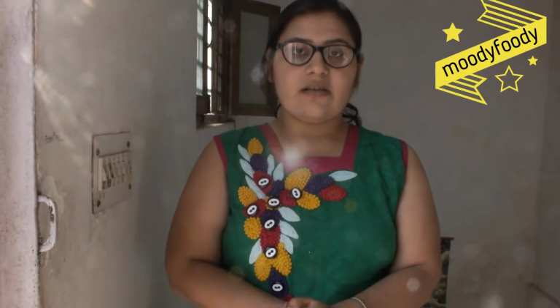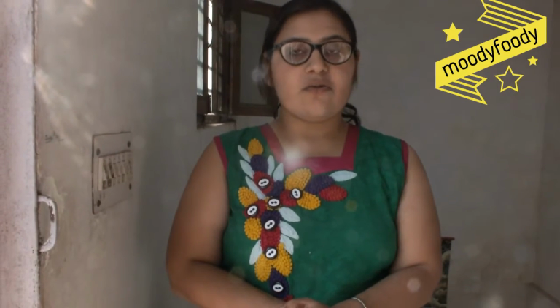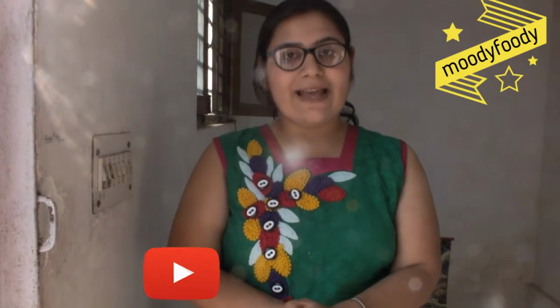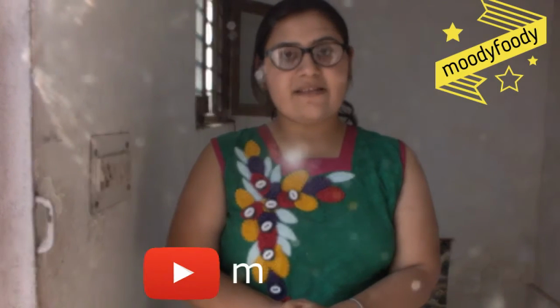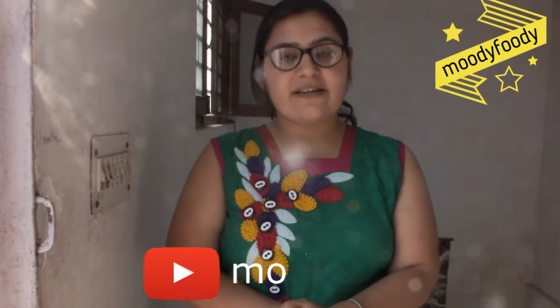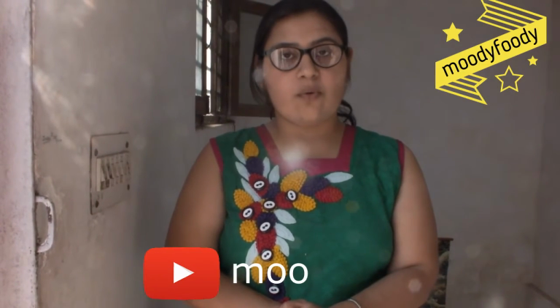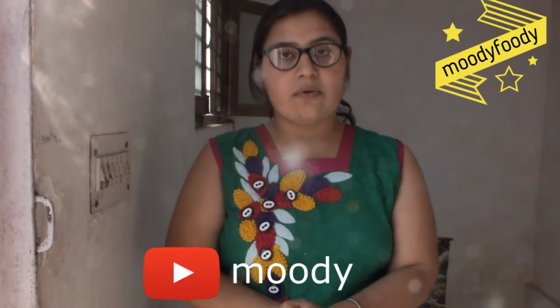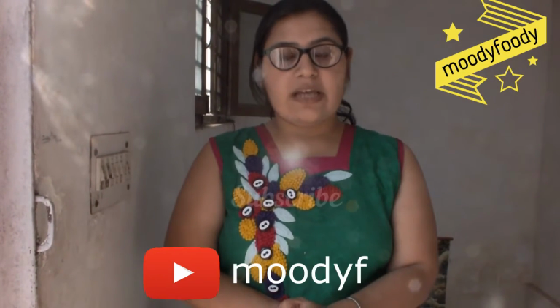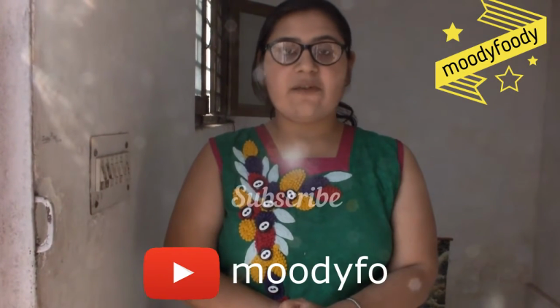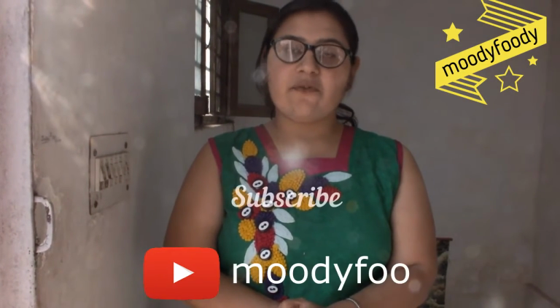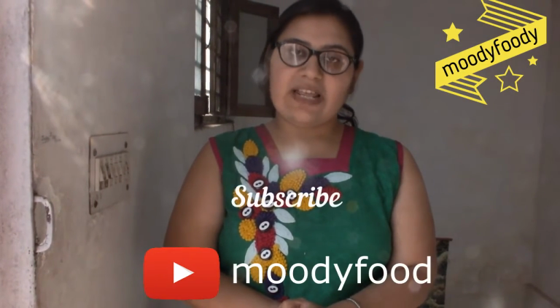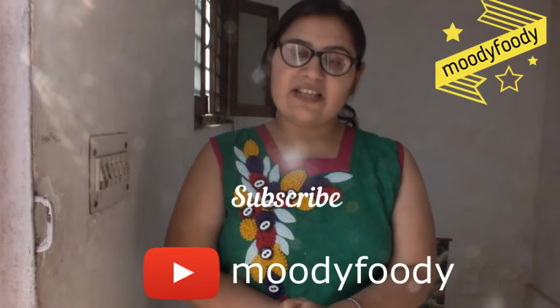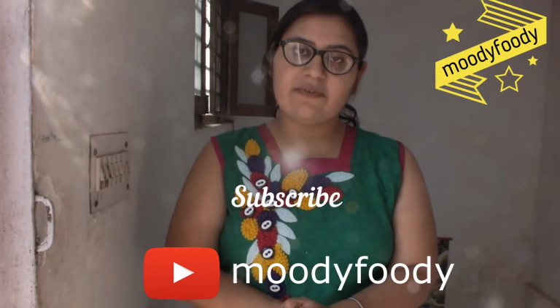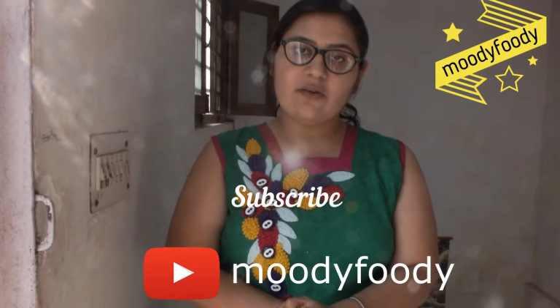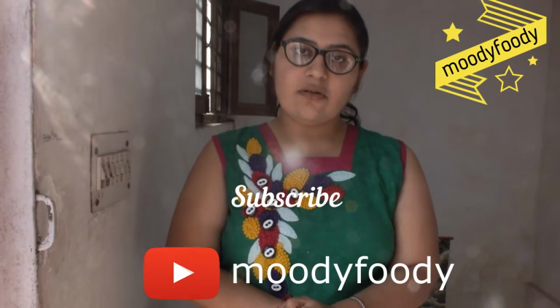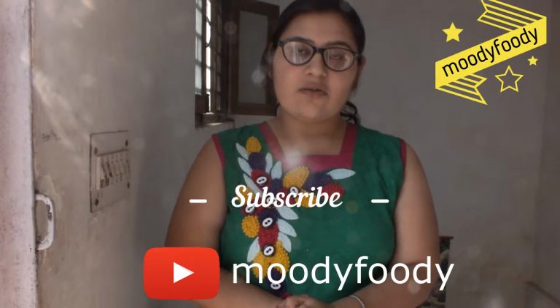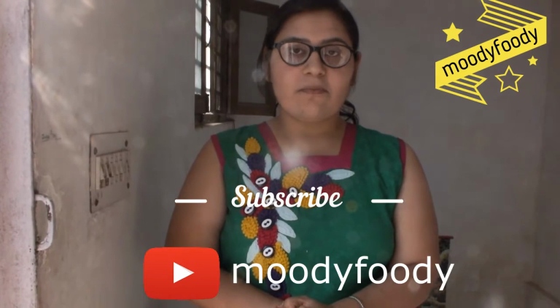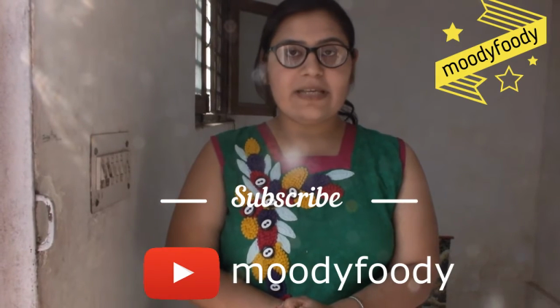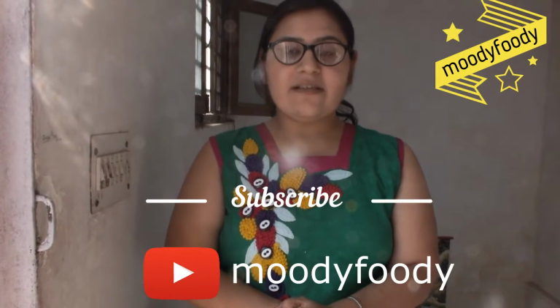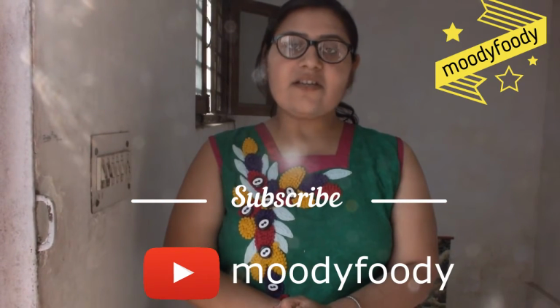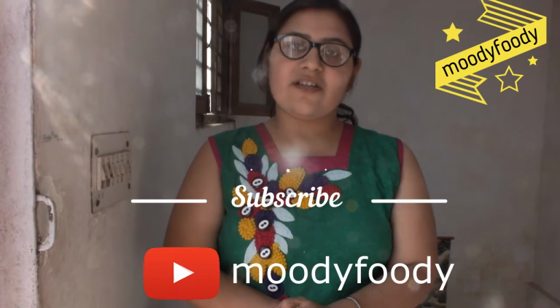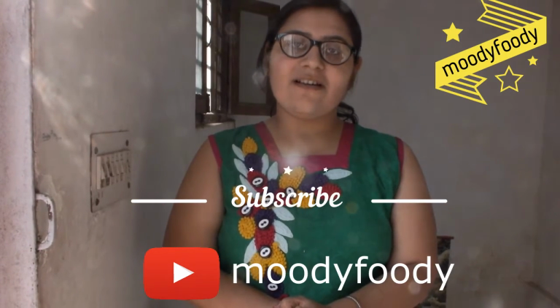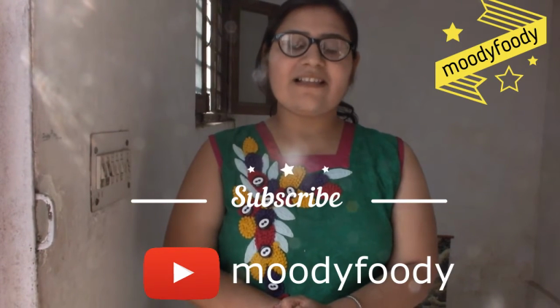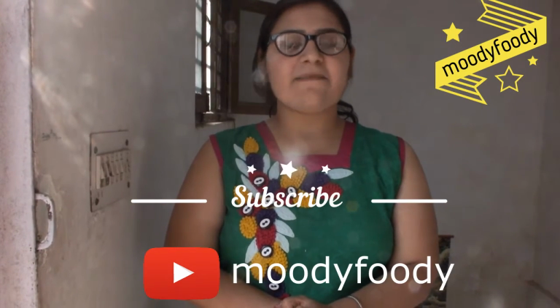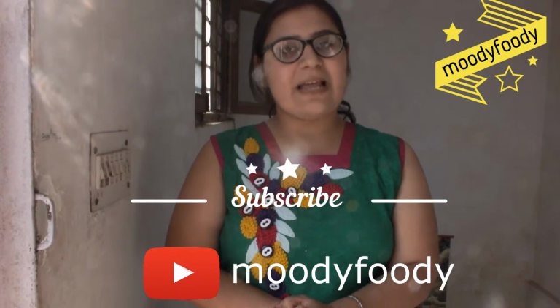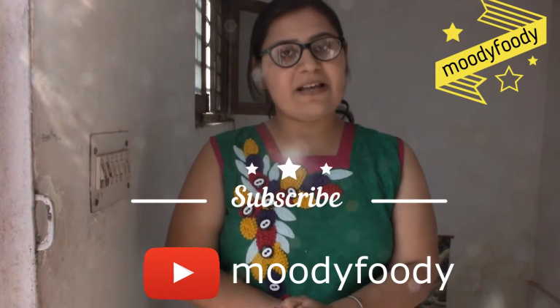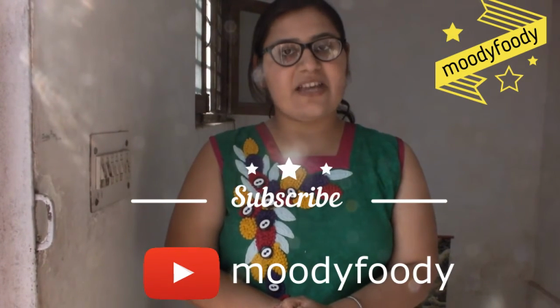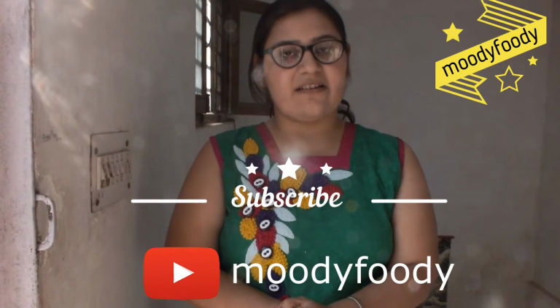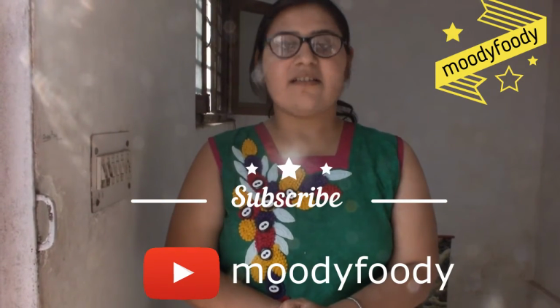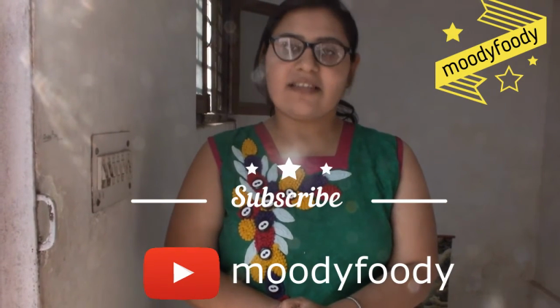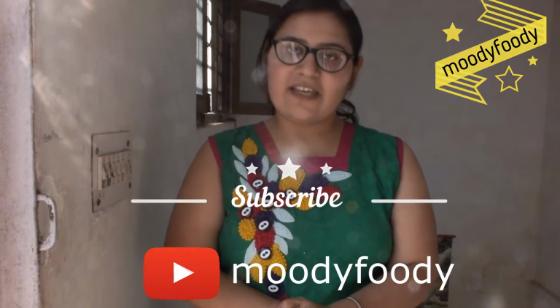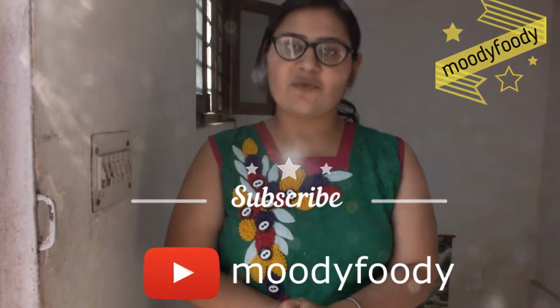So try this at home. If you like this video, please share and subscribe to my channel. Thank you.